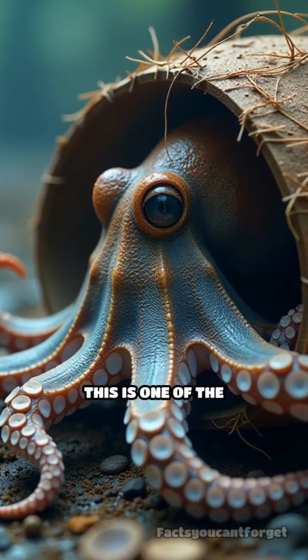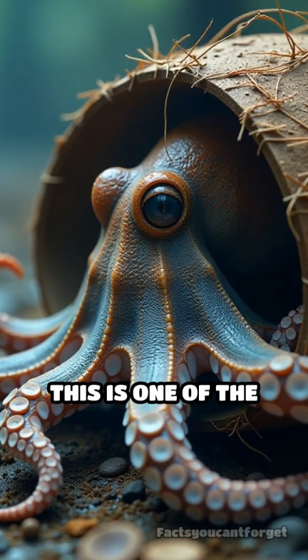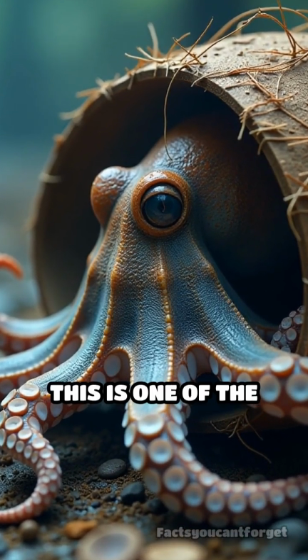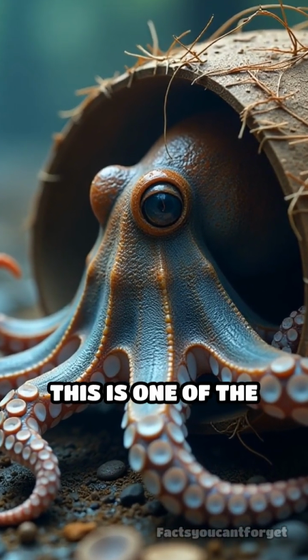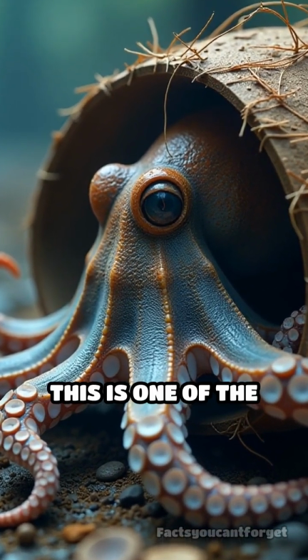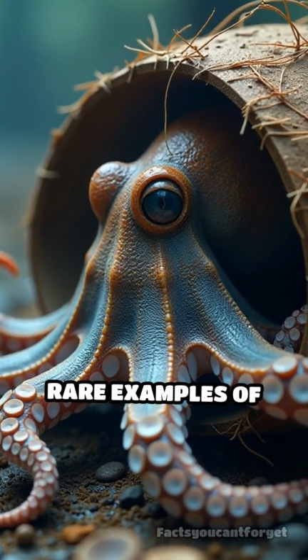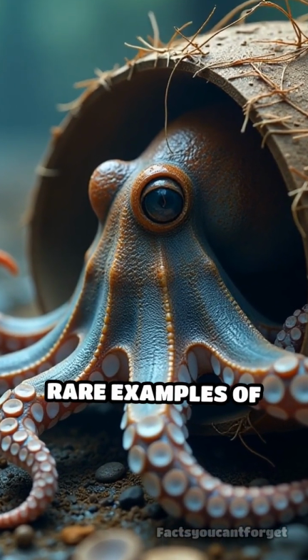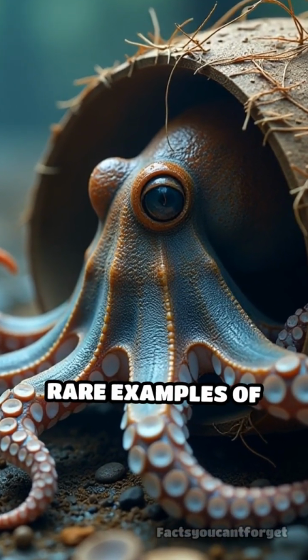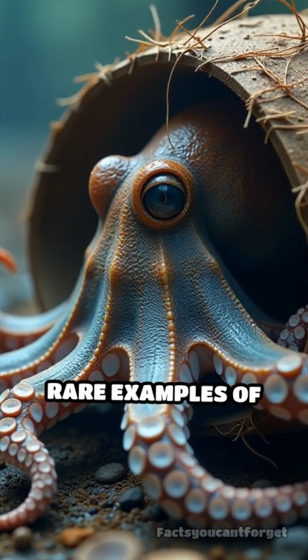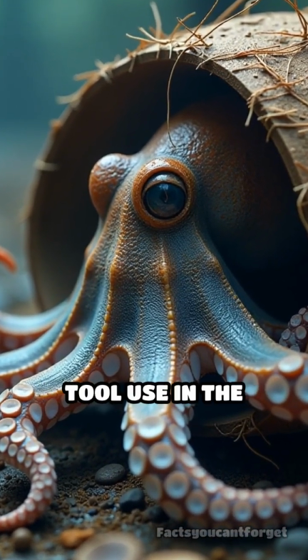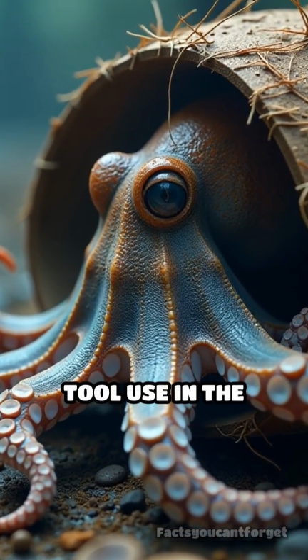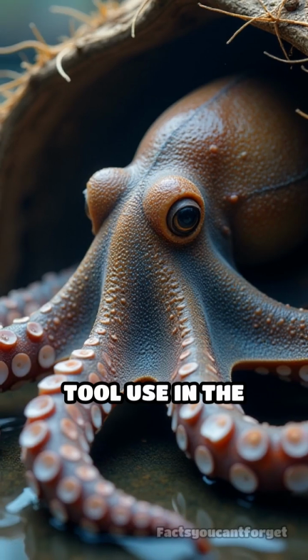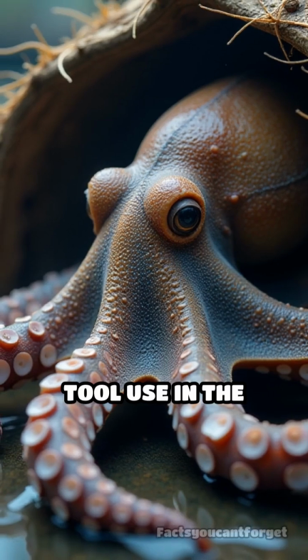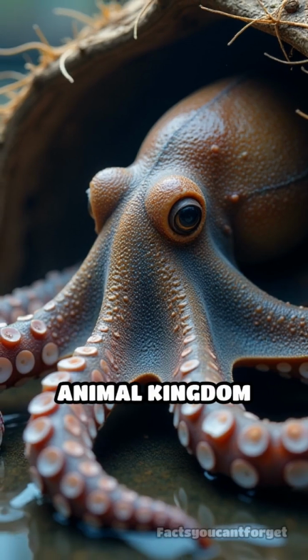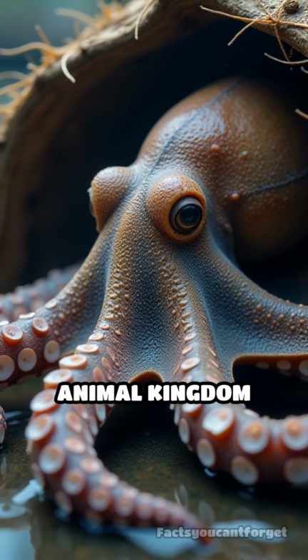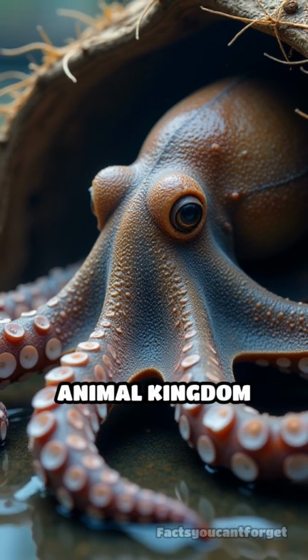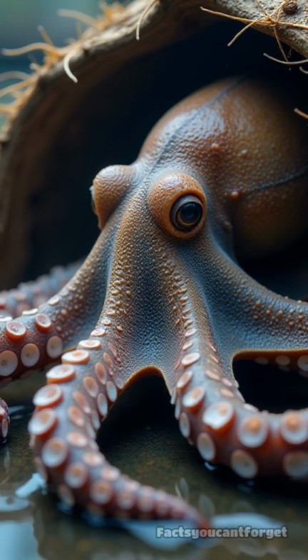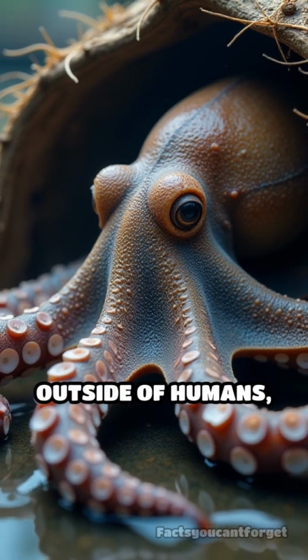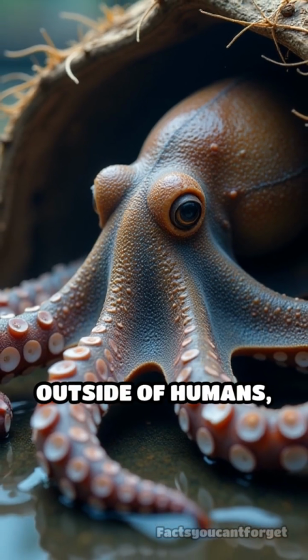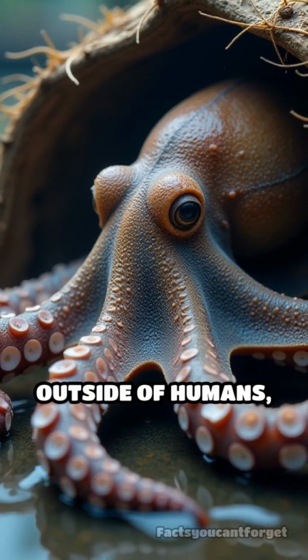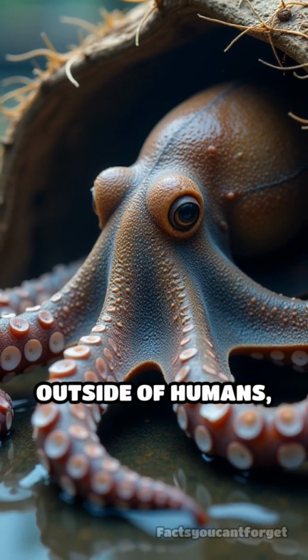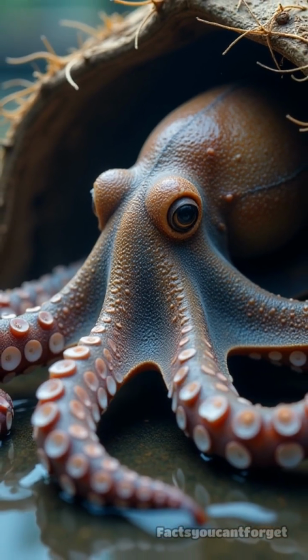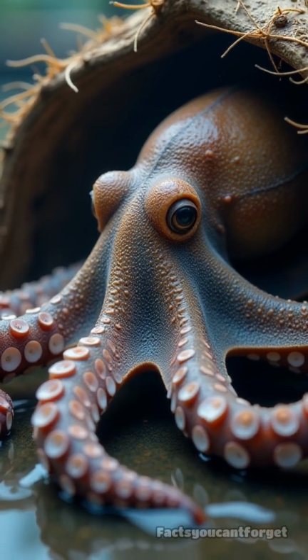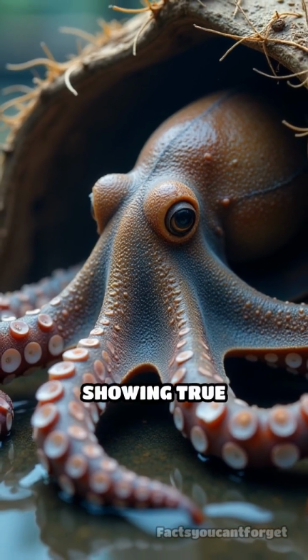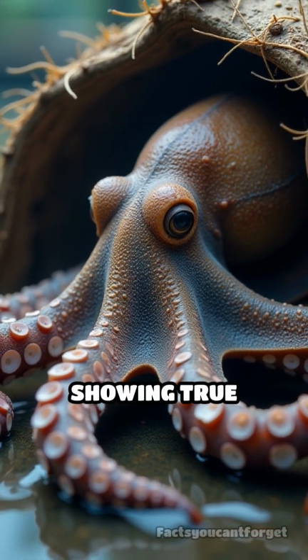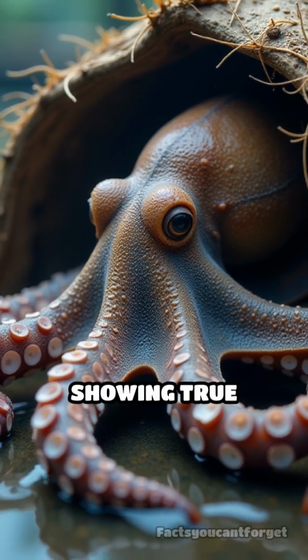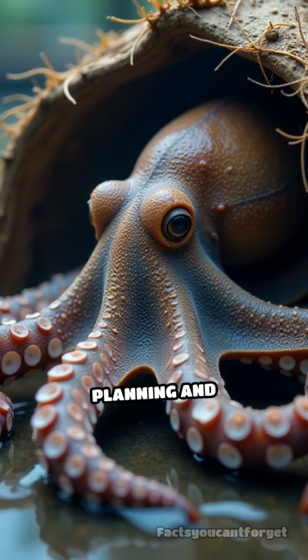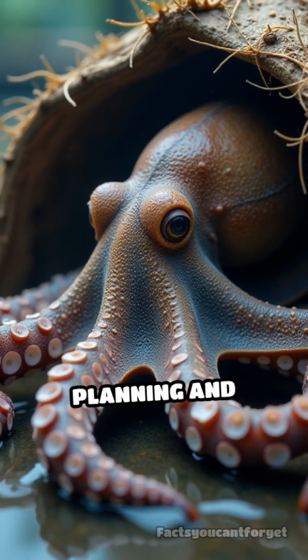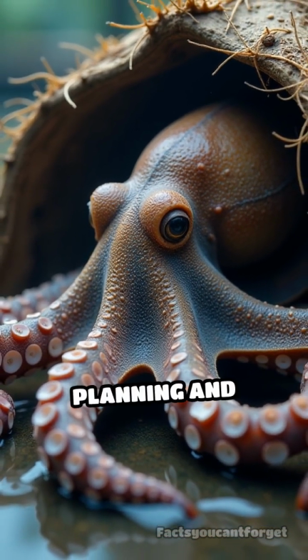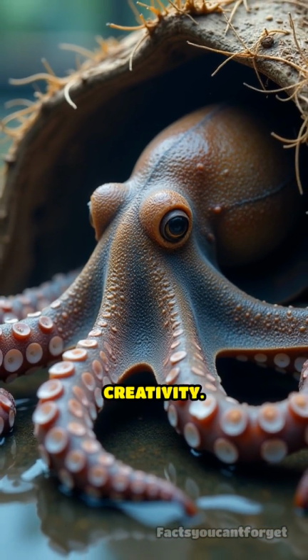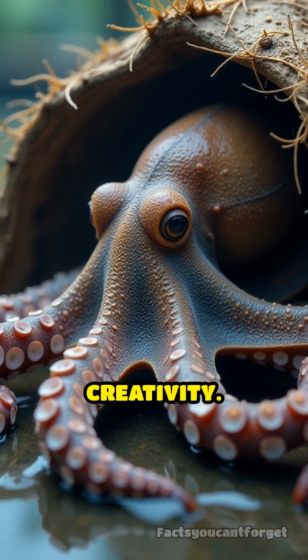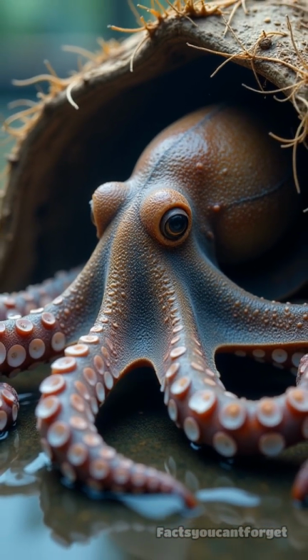This is one of the rare examples of tool use in the animal kingdom outside of humans, showing true planning and creativity.